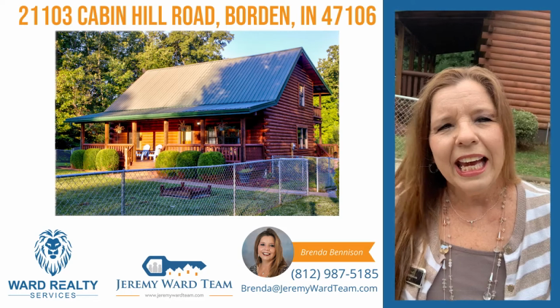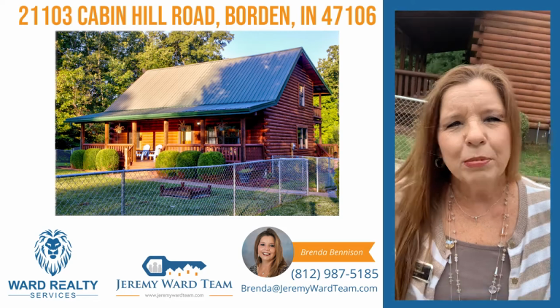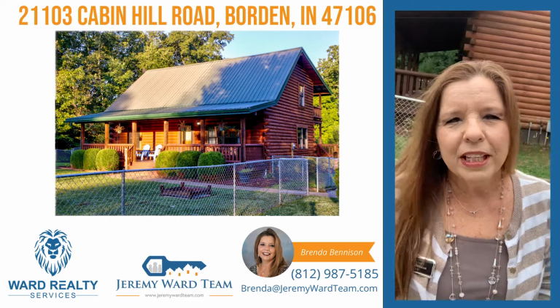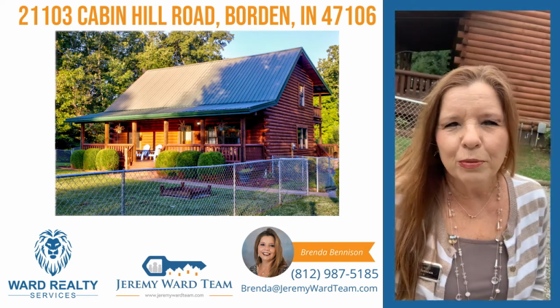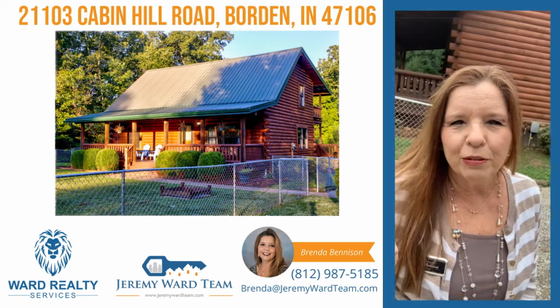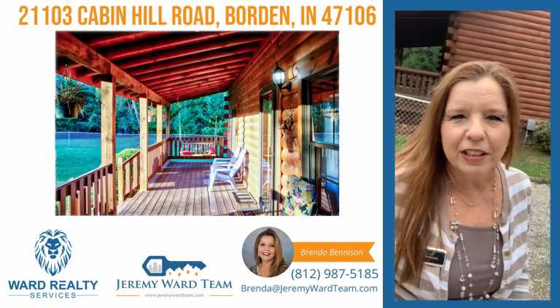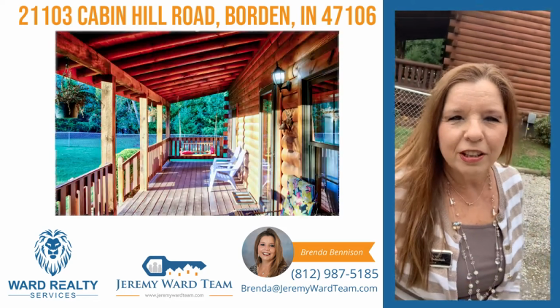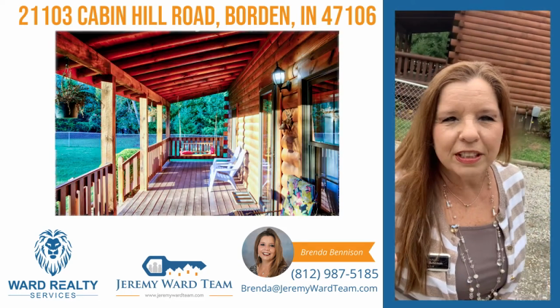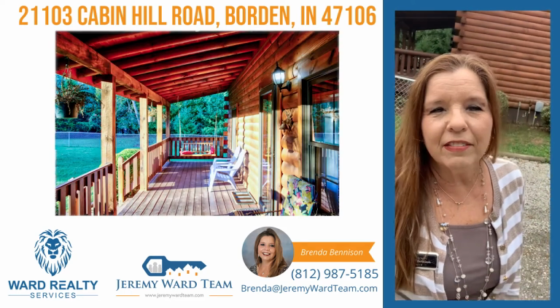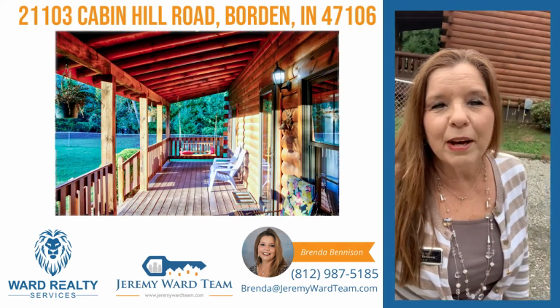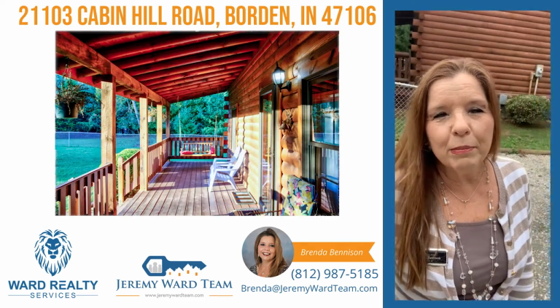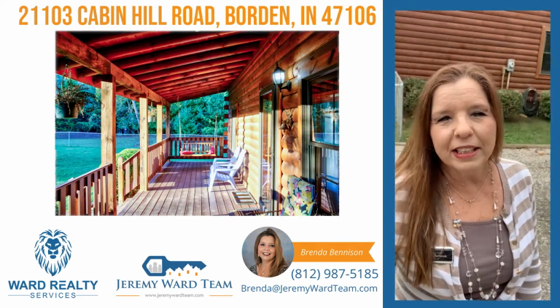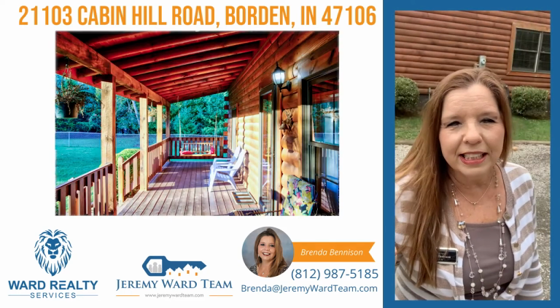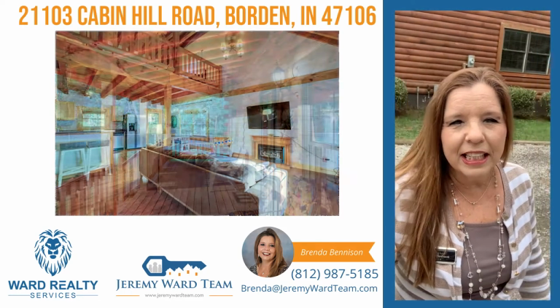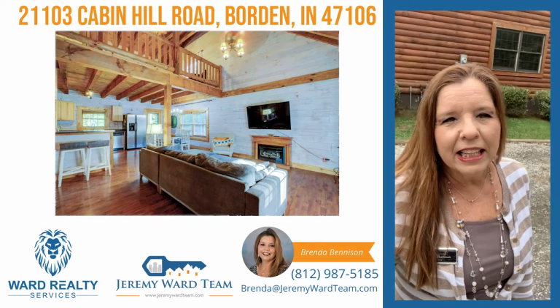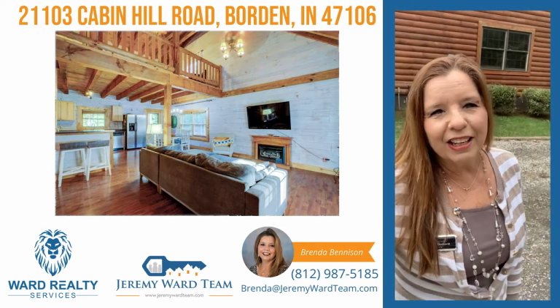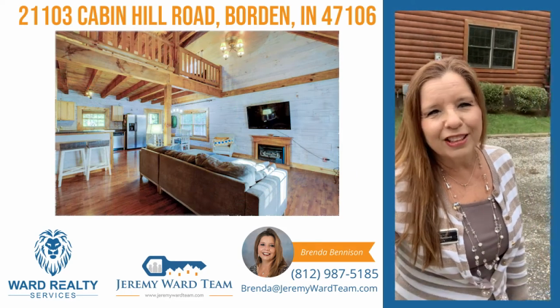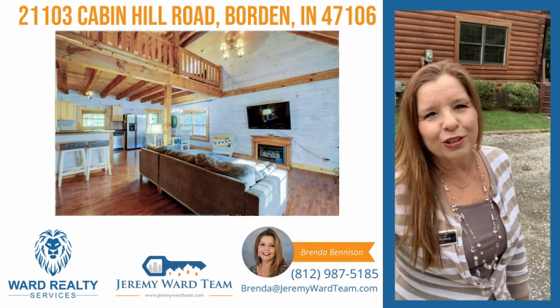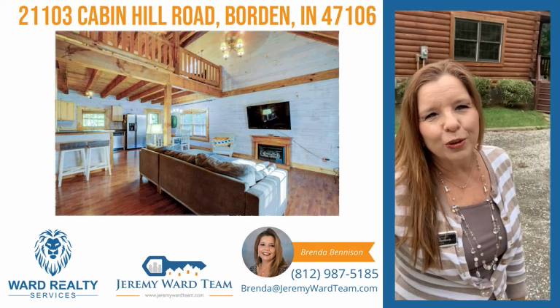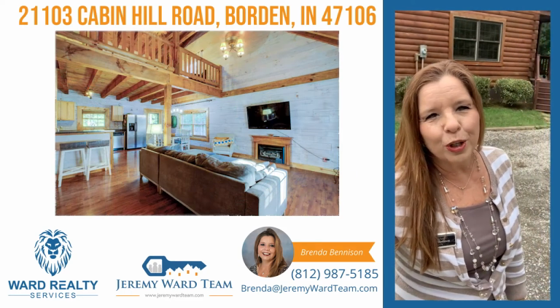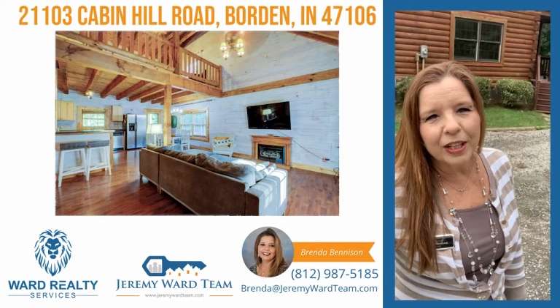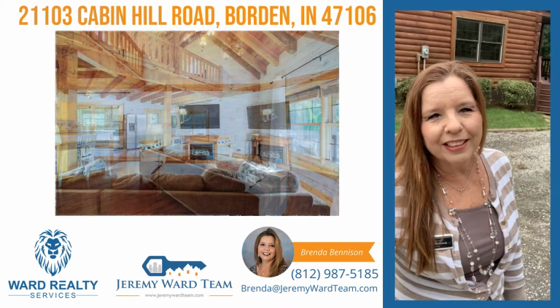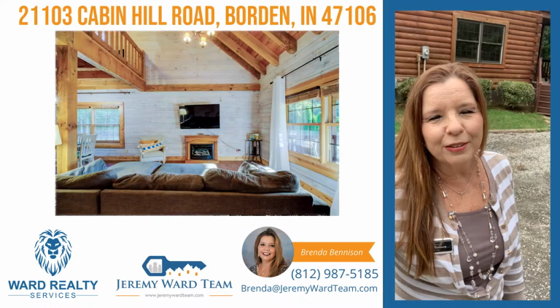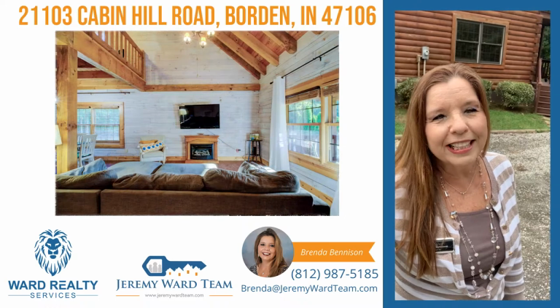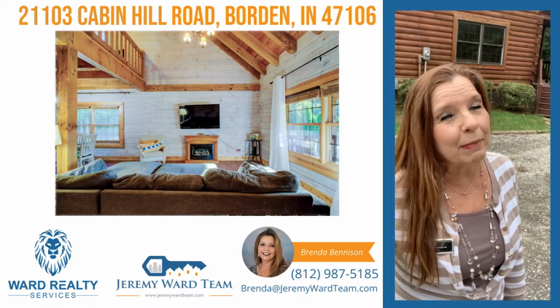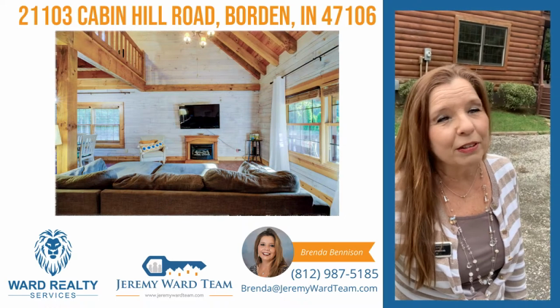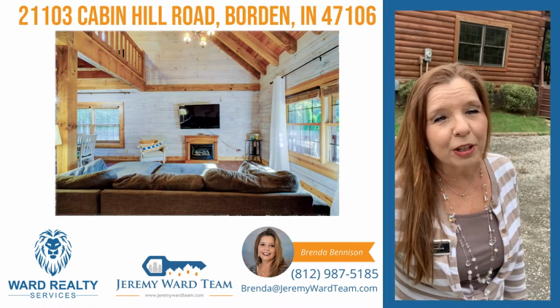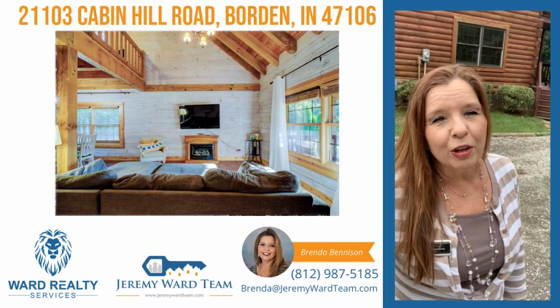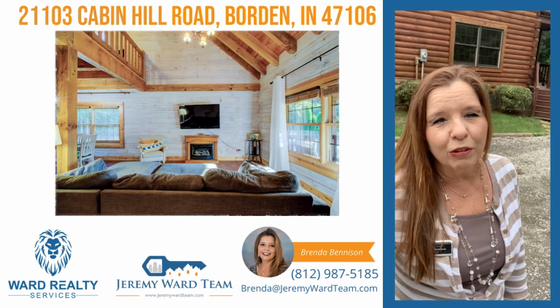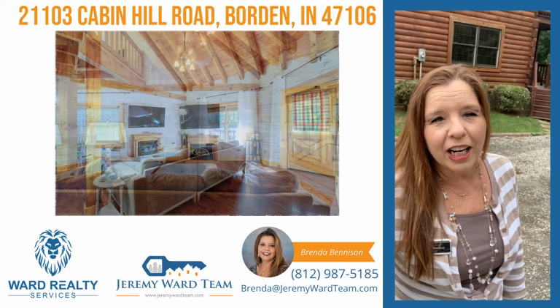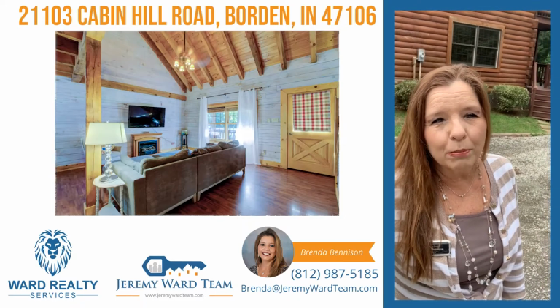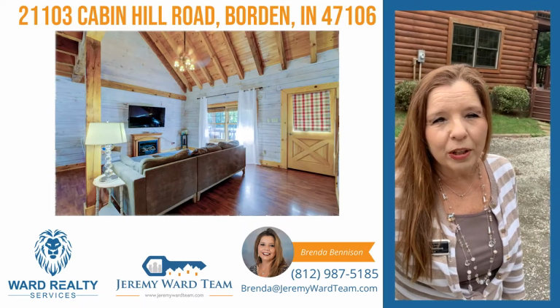Hey, Brenda here with Ward Realty Services. I have an upcoming listing. The address is 21103 Cabin Hill Road, right here in Borden.